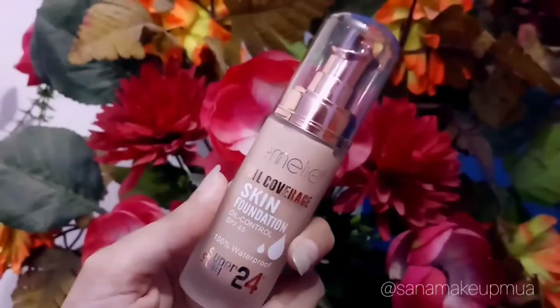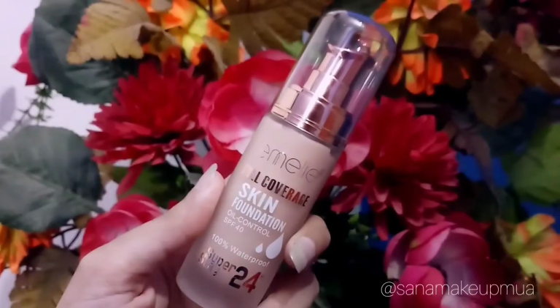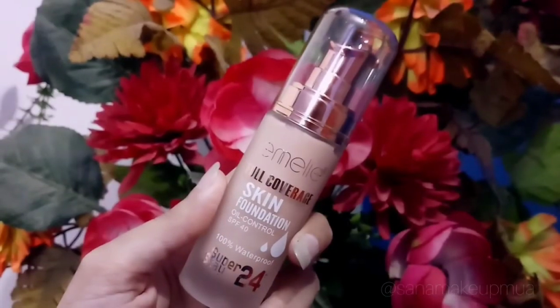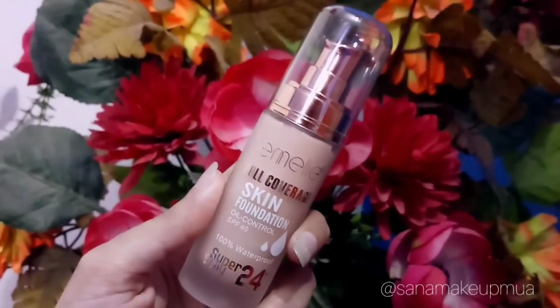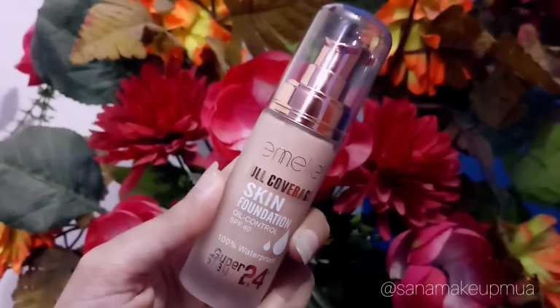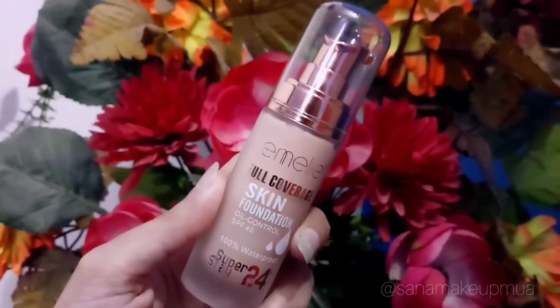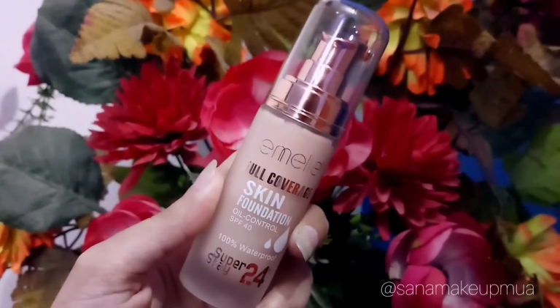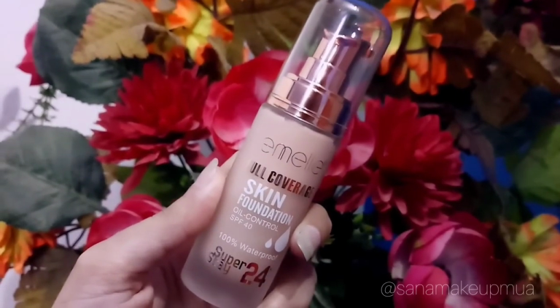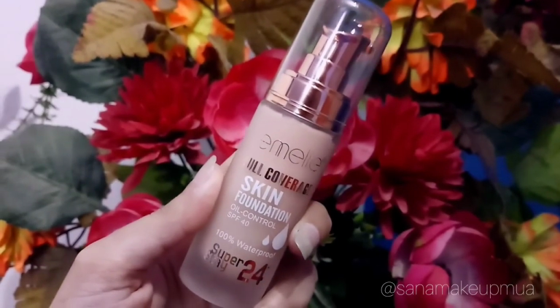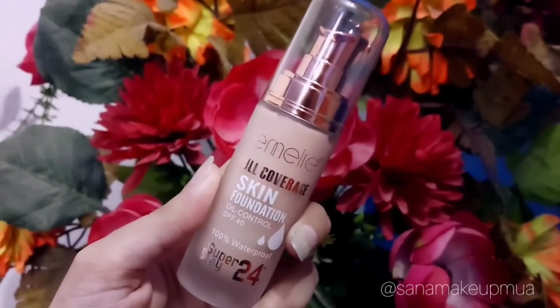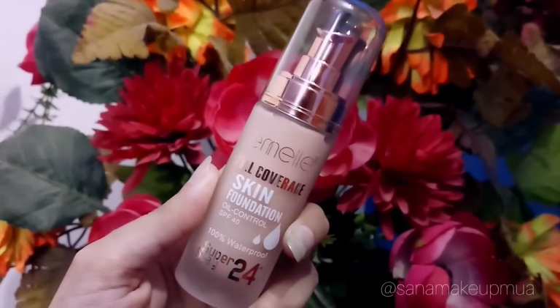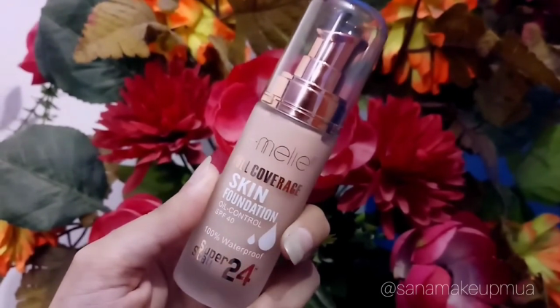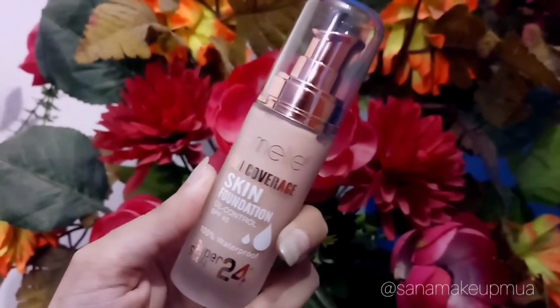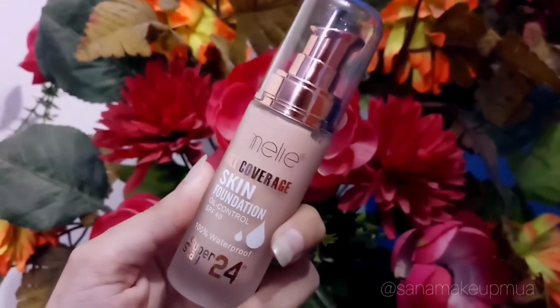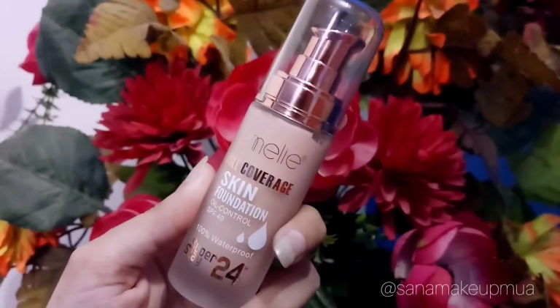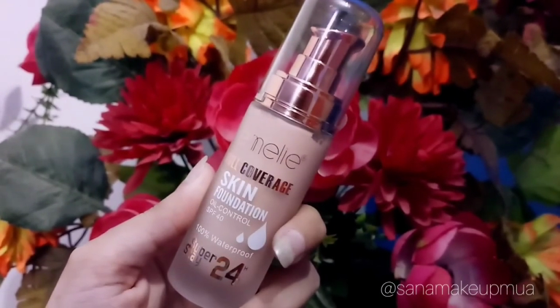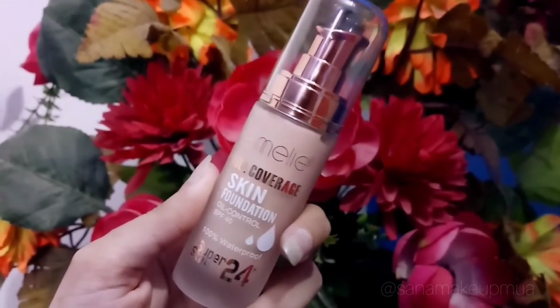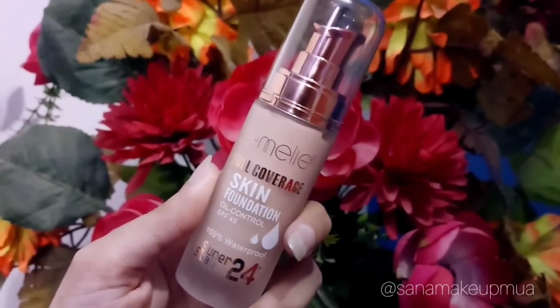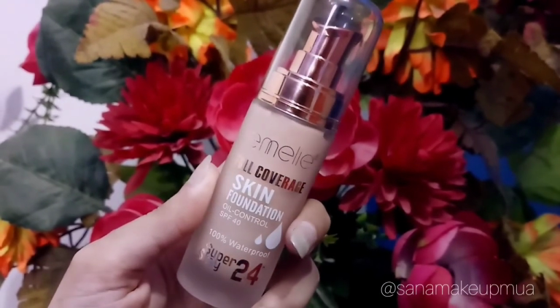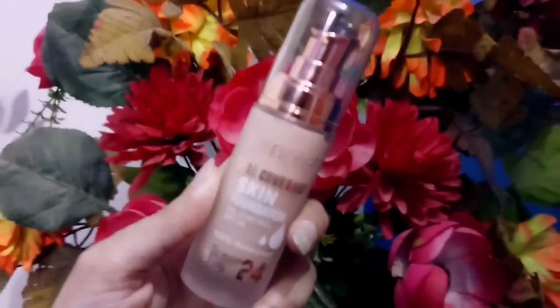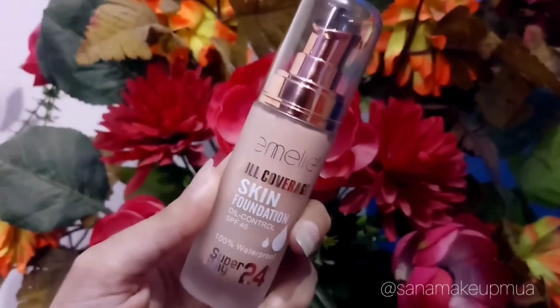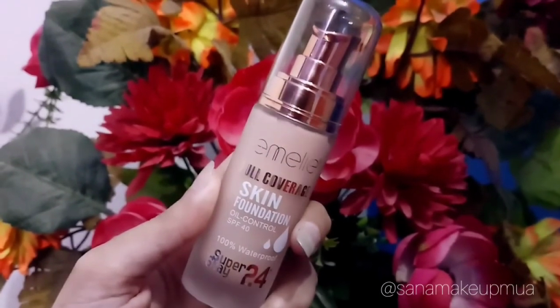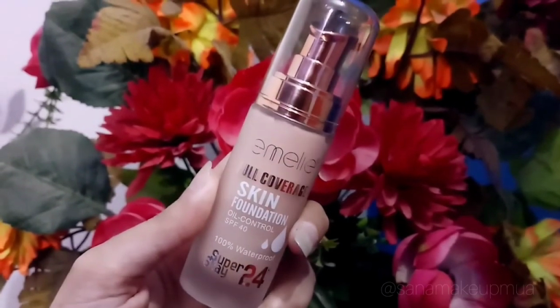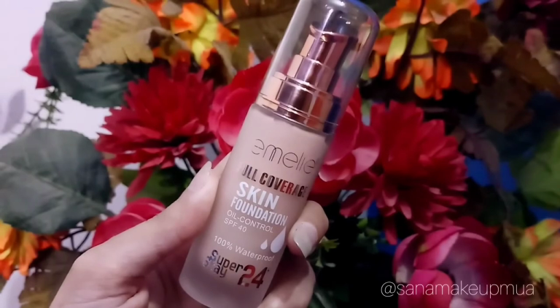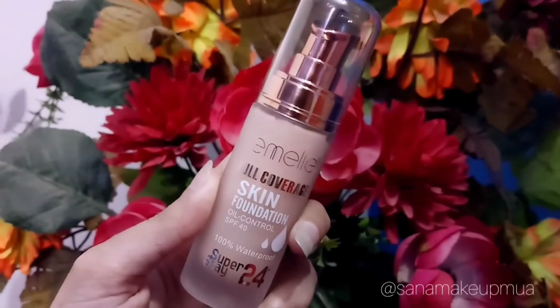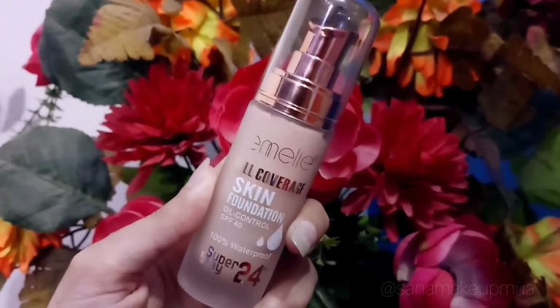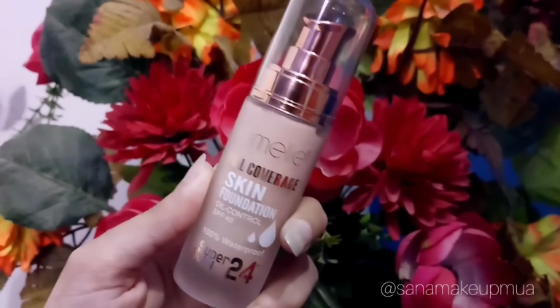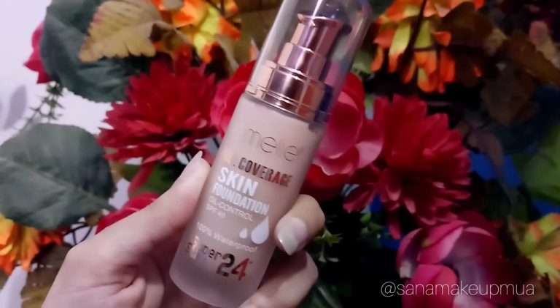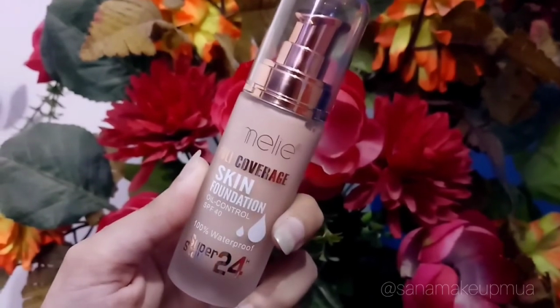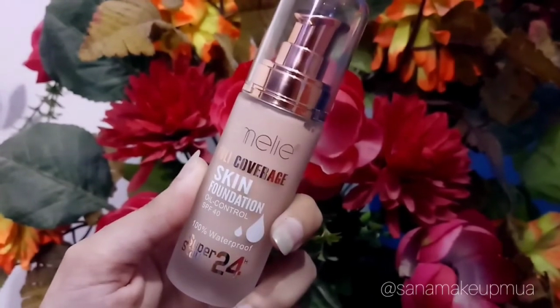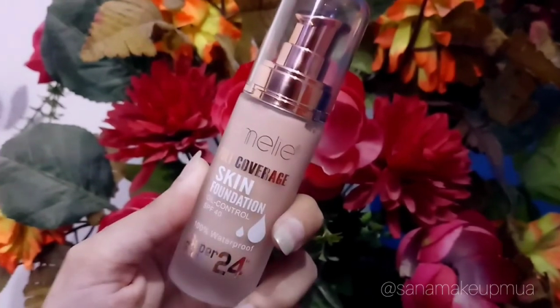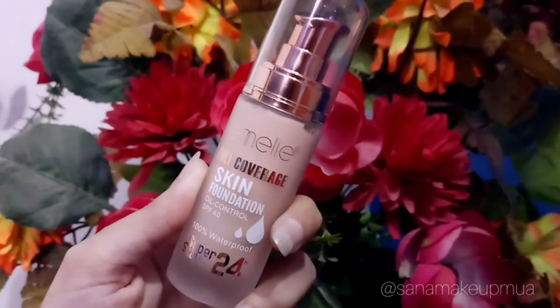Then I applied a foundation that matches my skin tone. It is full coverage.